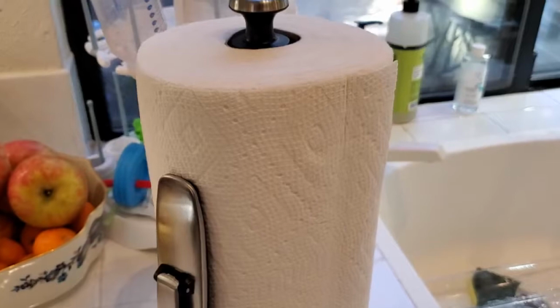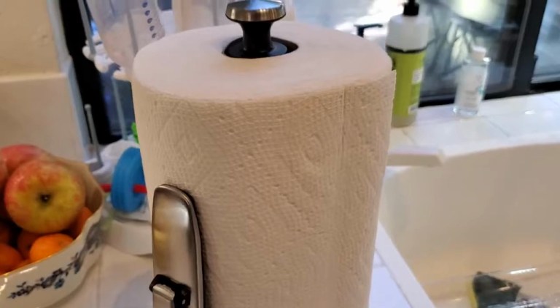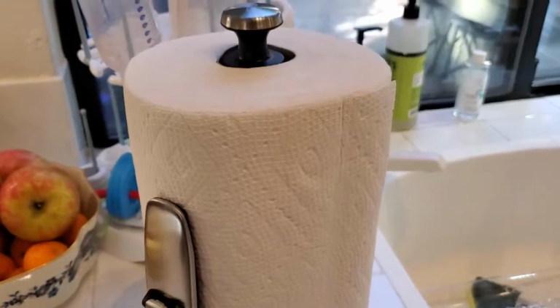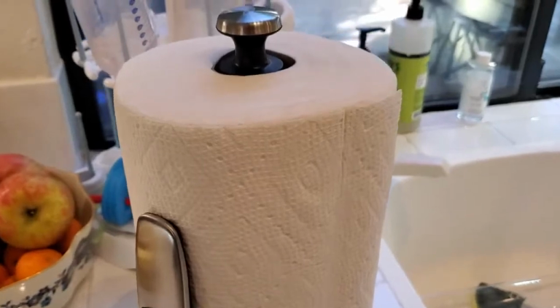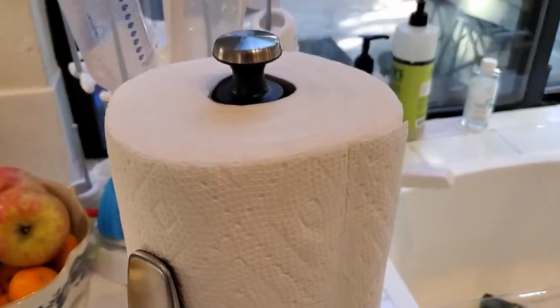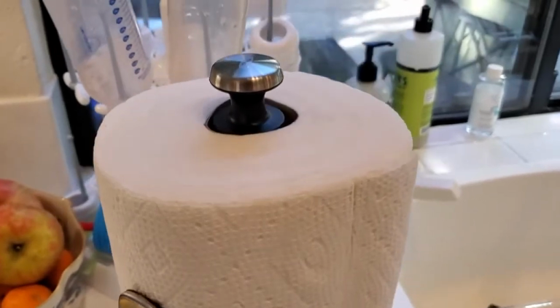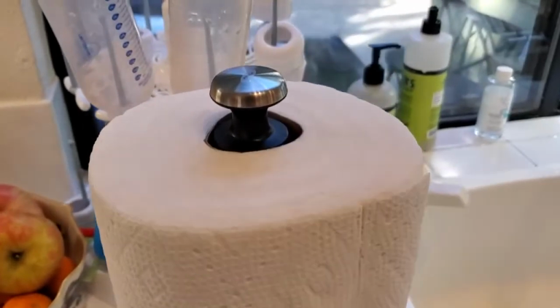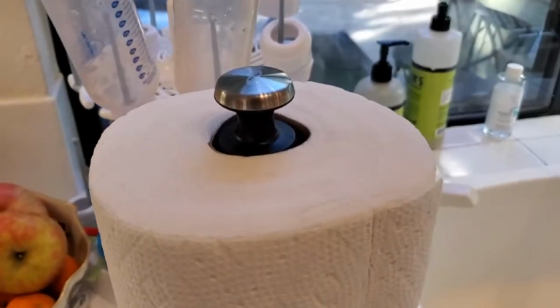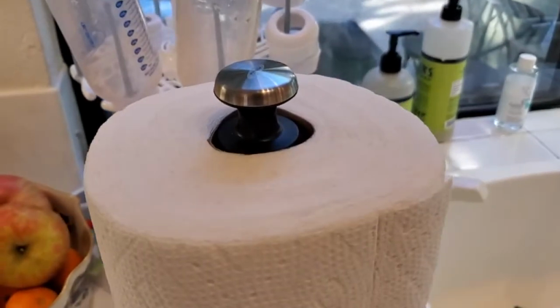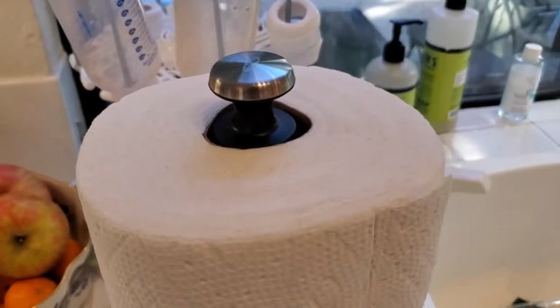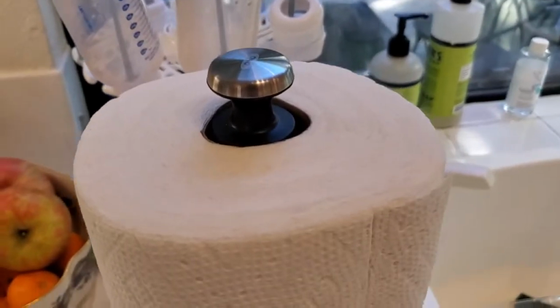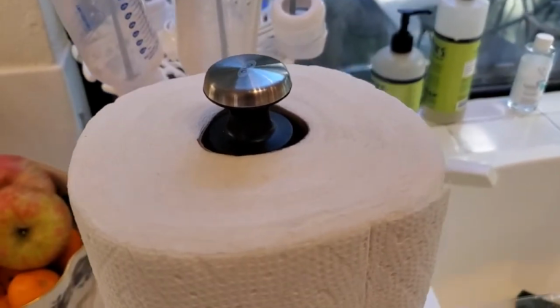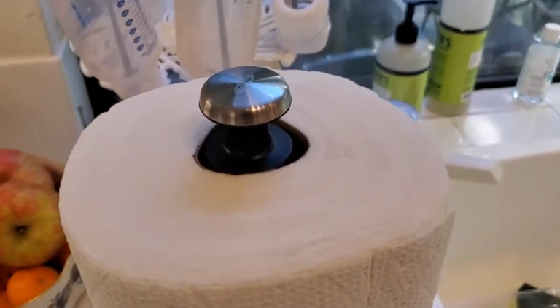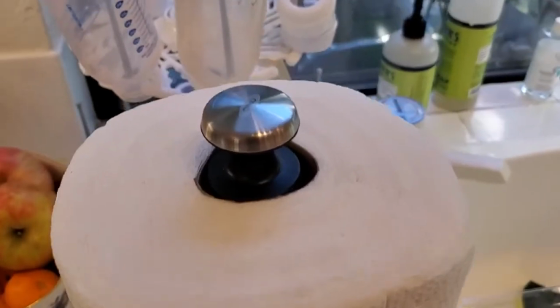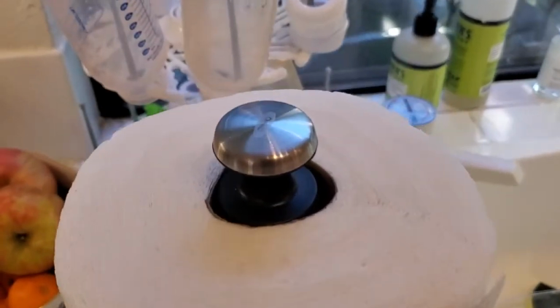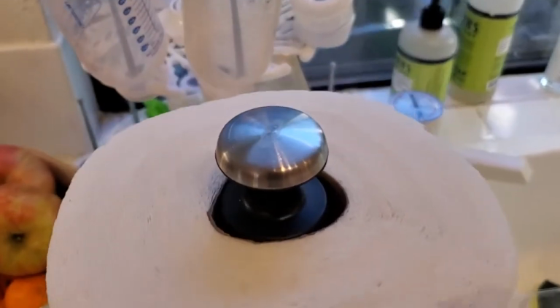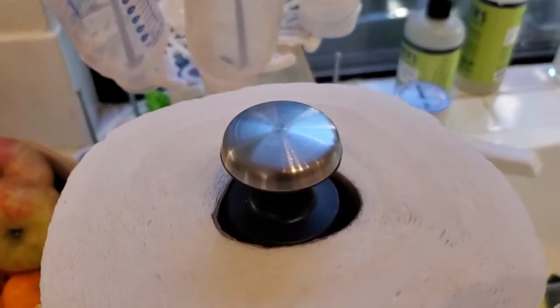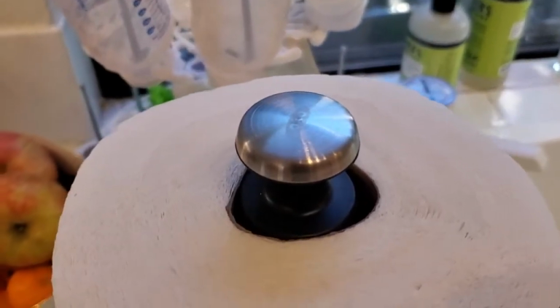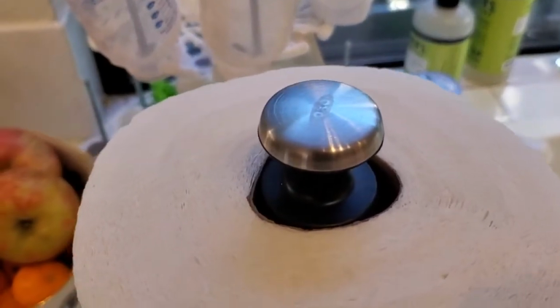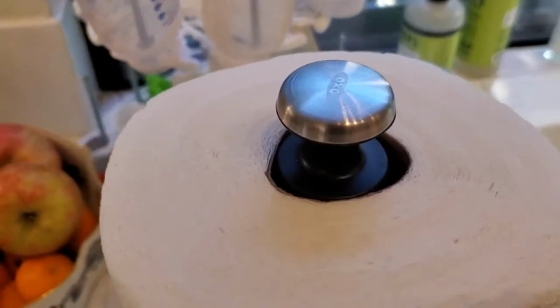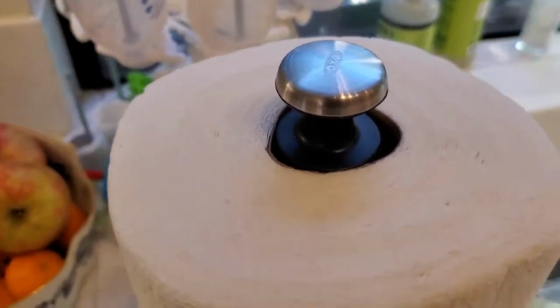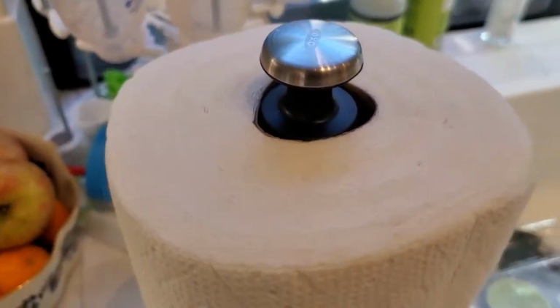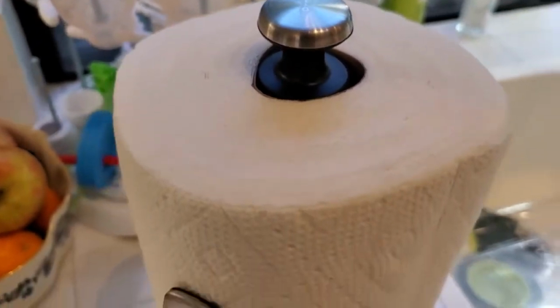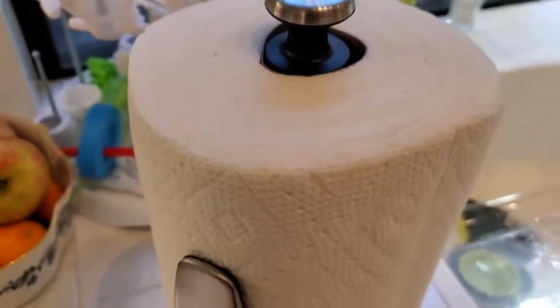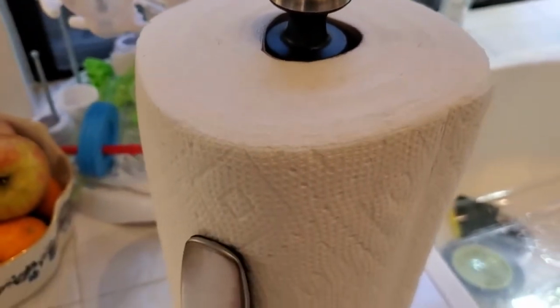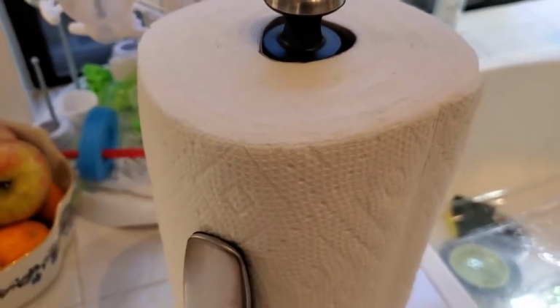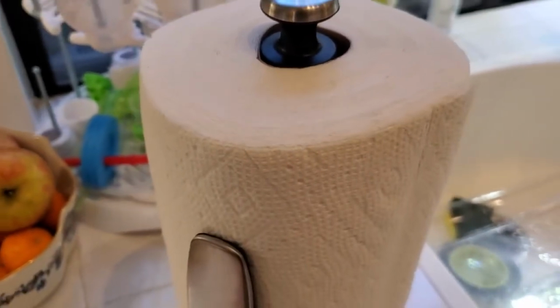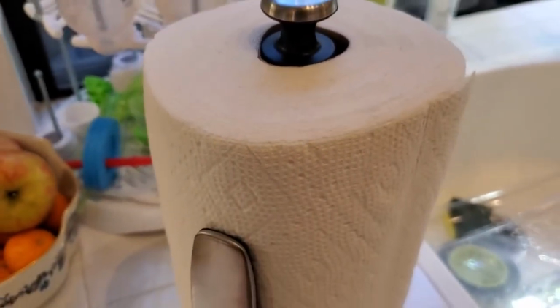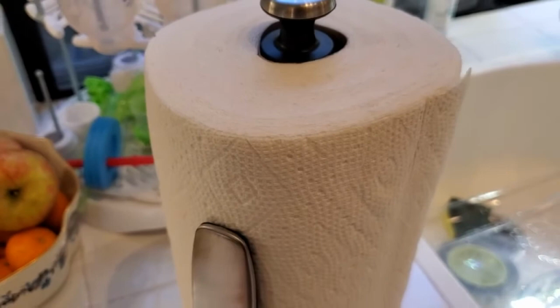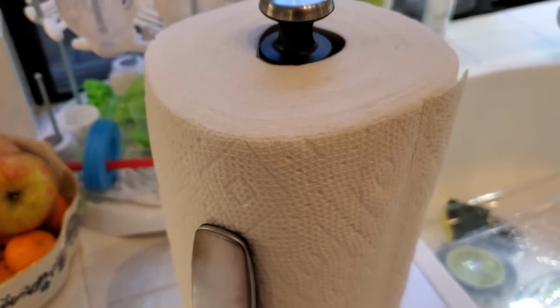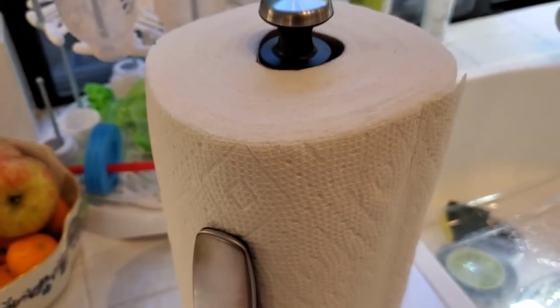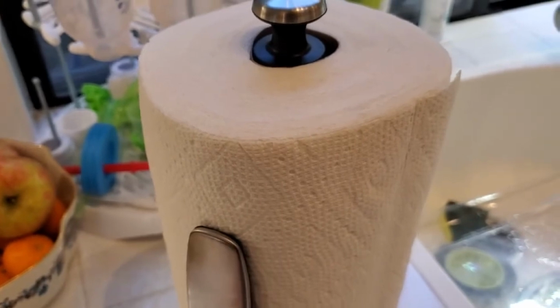I'm Tom from DIY Life Tech, and this is a look at my OXO Good Grips Simply Tear paper towel holder.